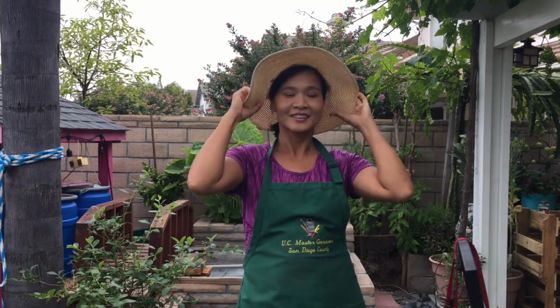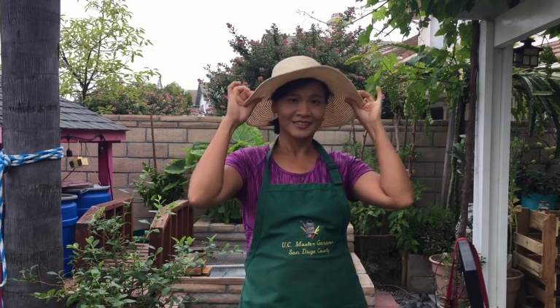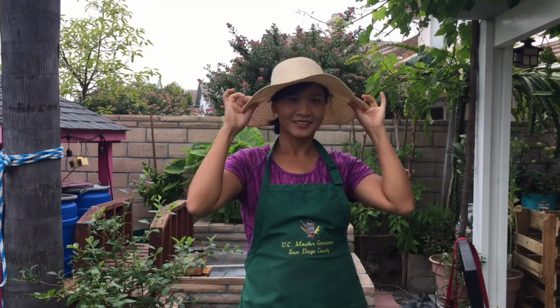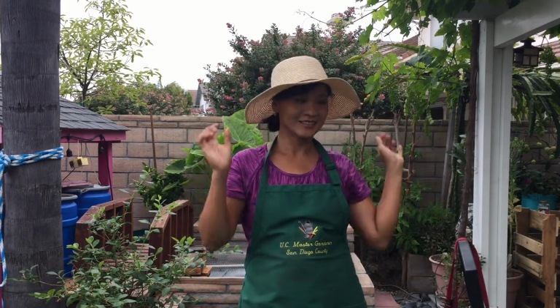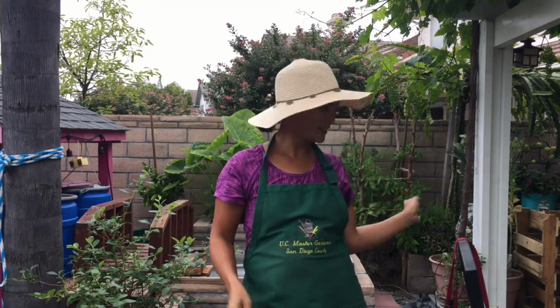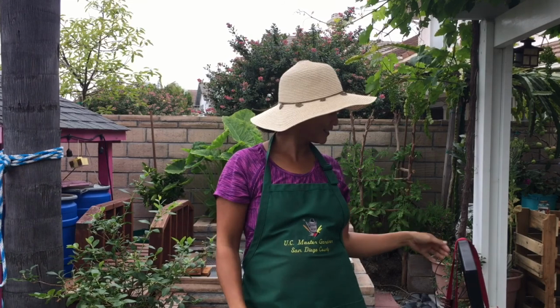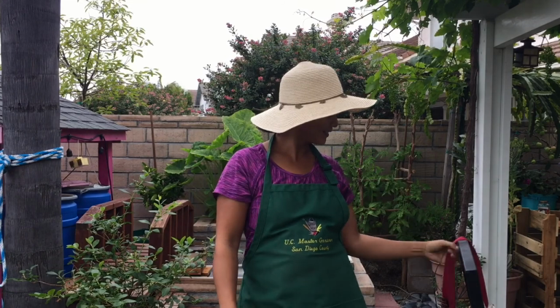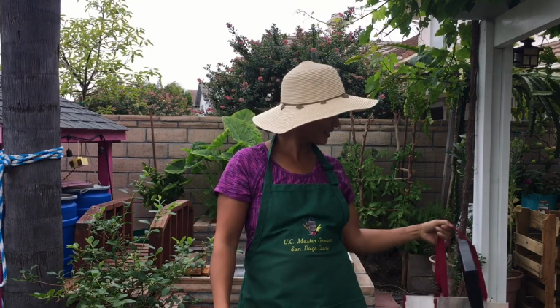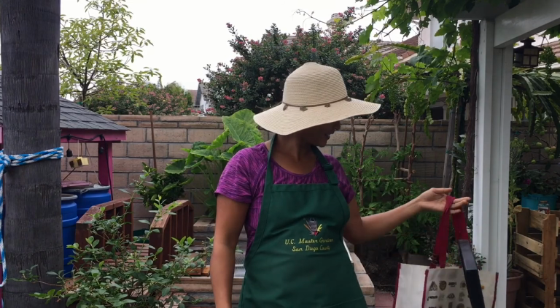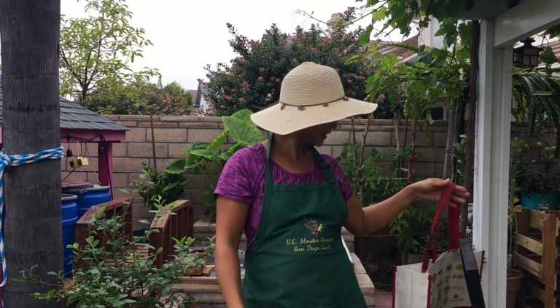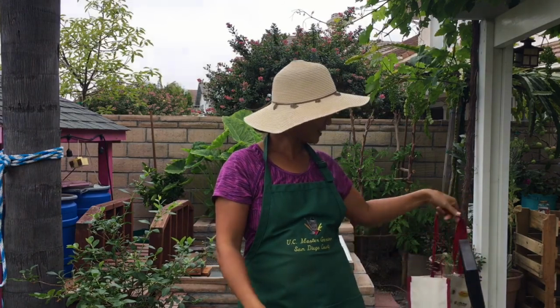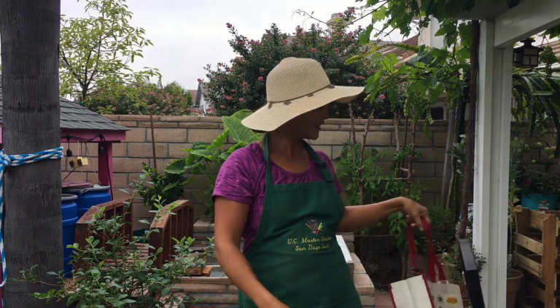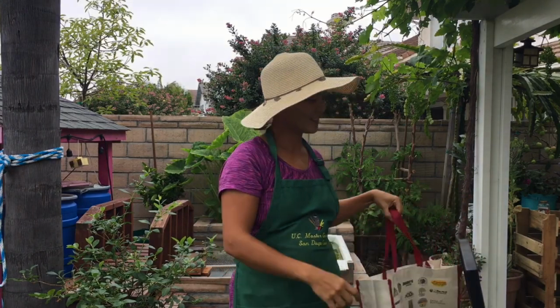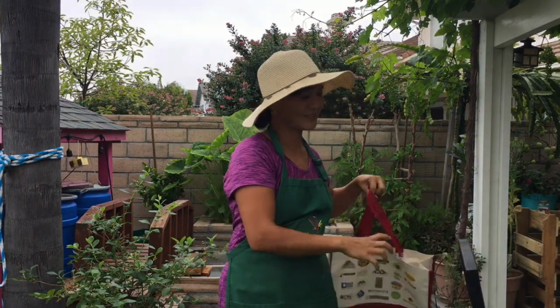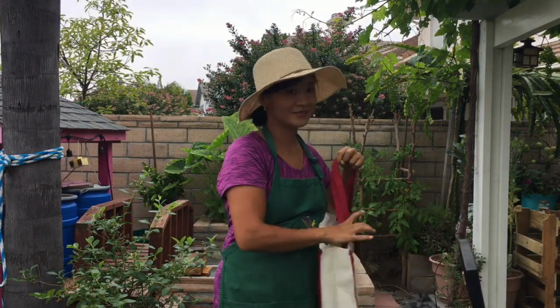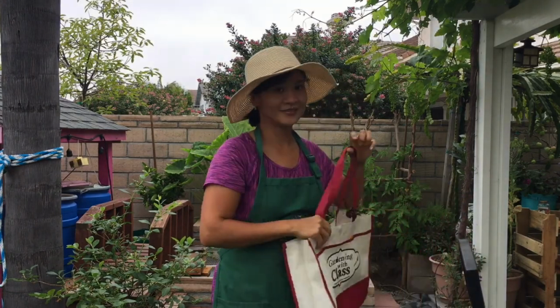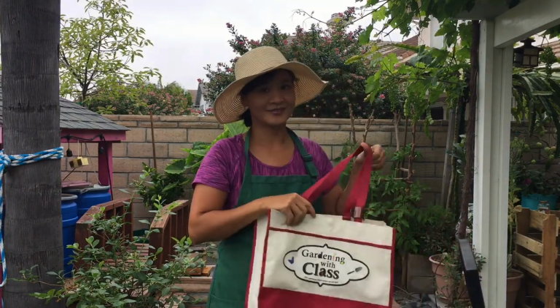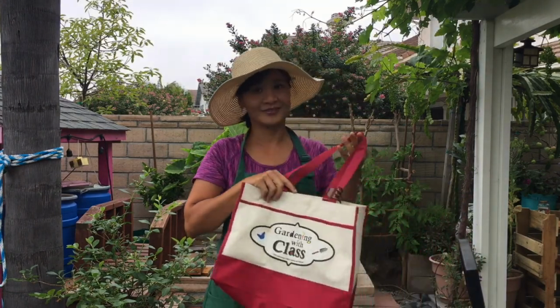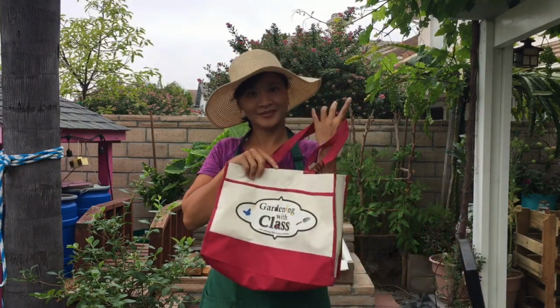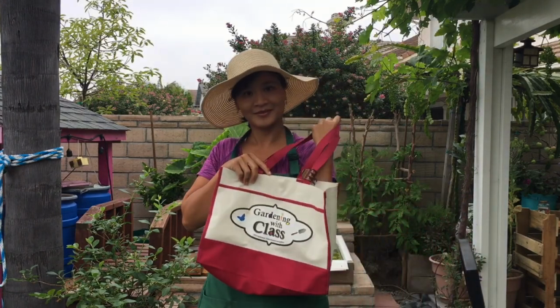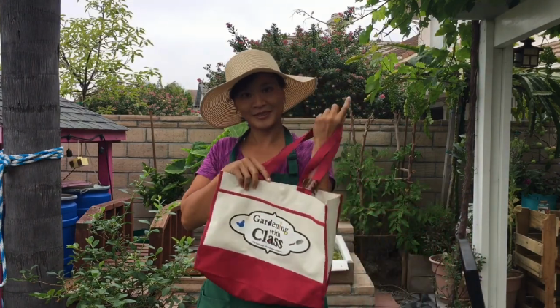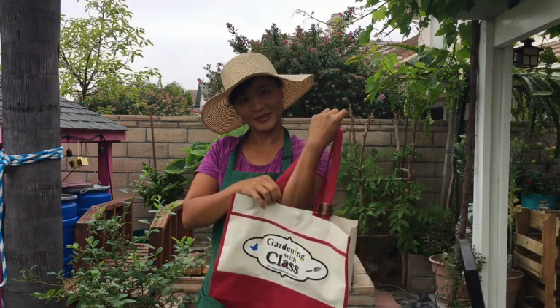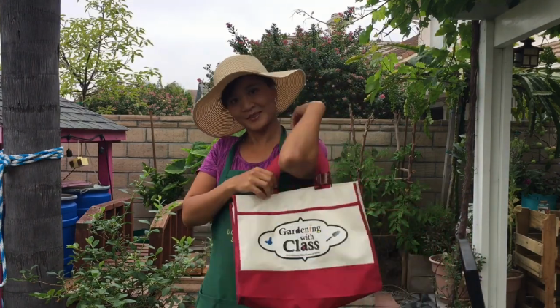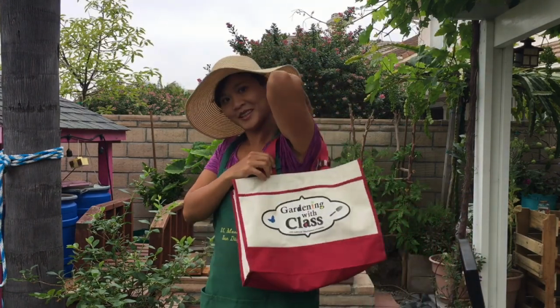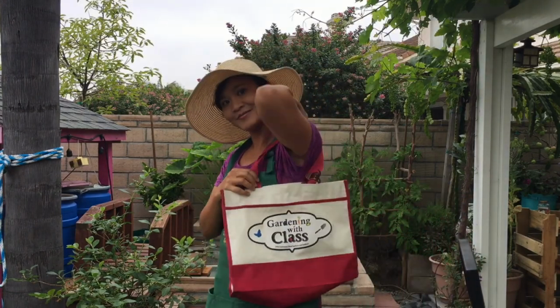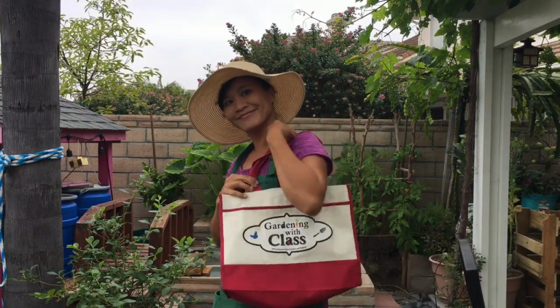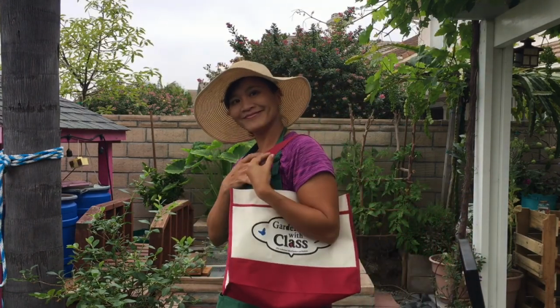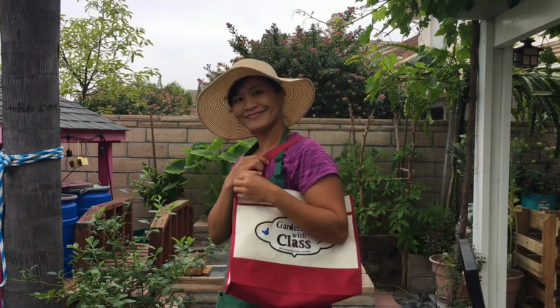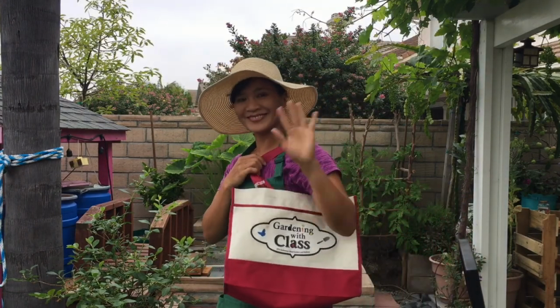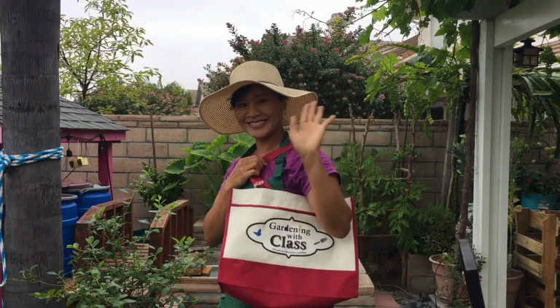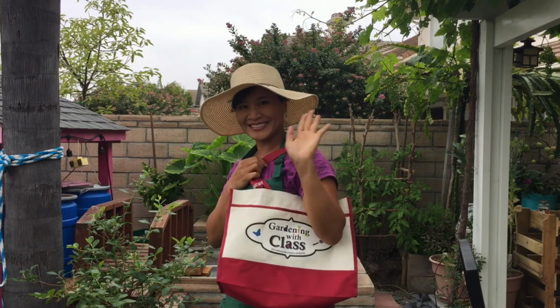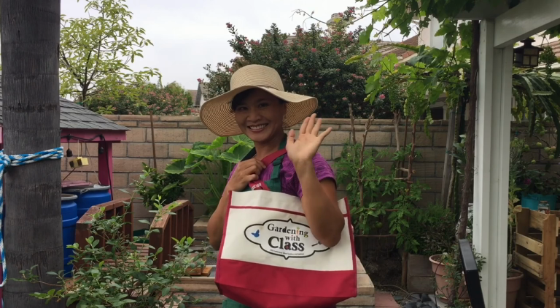So I got my hat, I got my bag, I got my apron. I'm ready to go. I'll see you in a little bit.